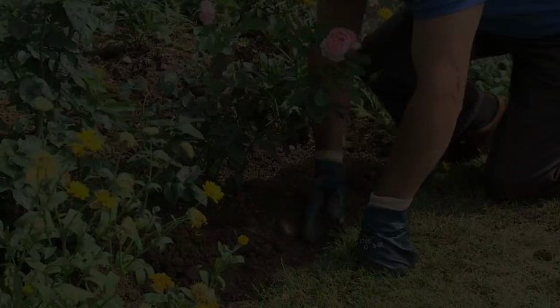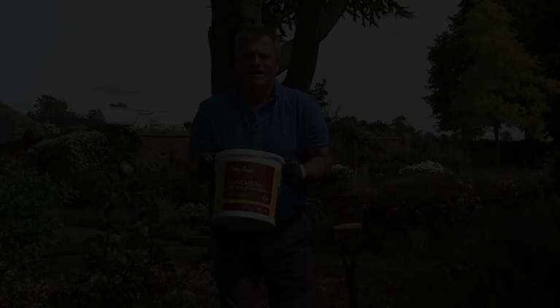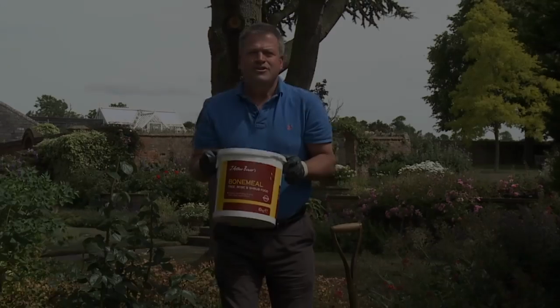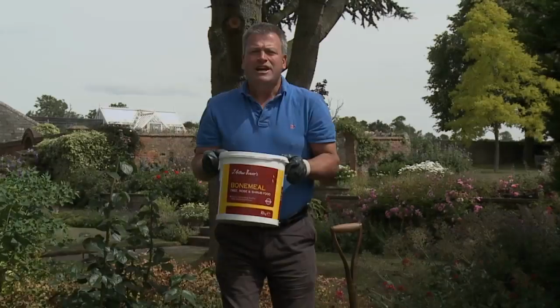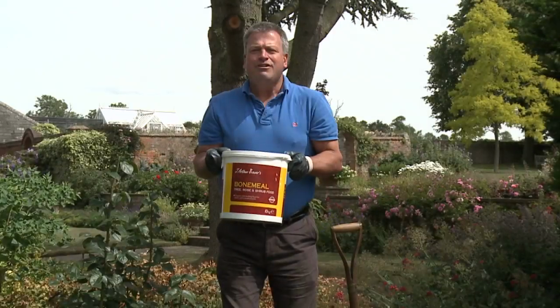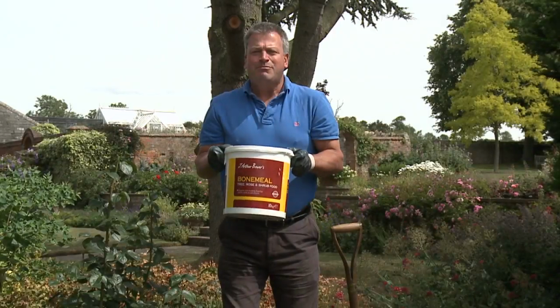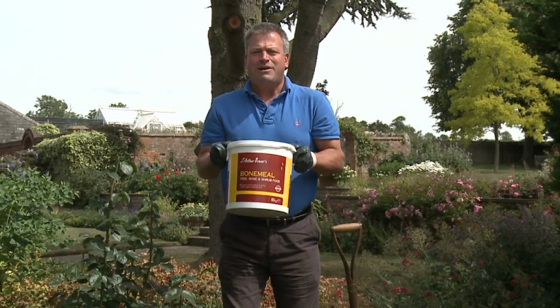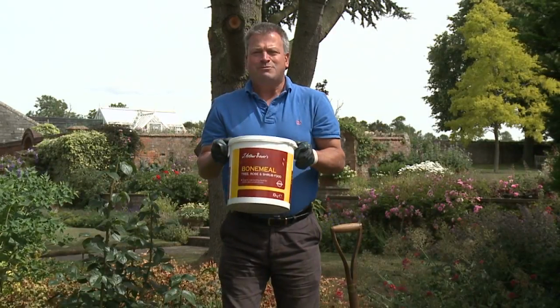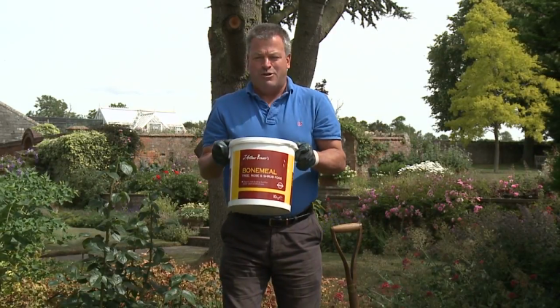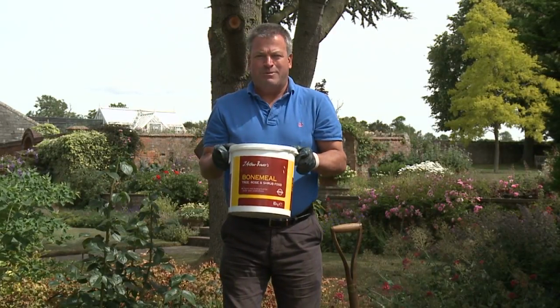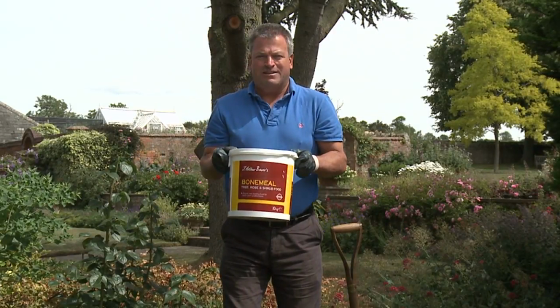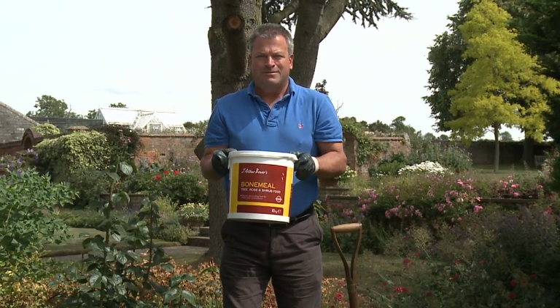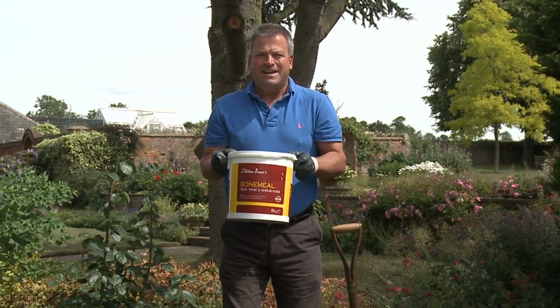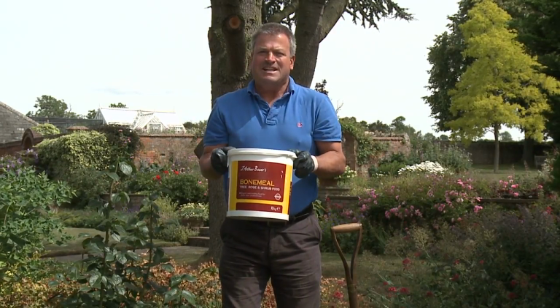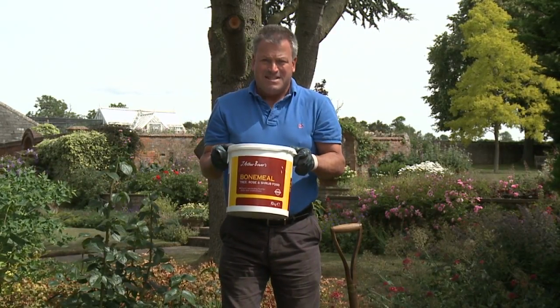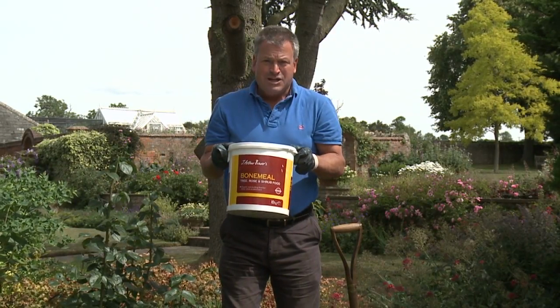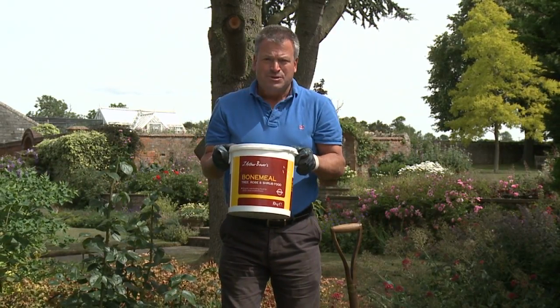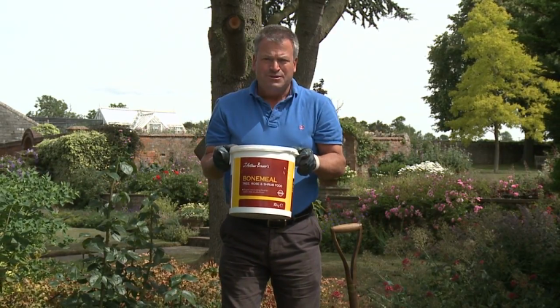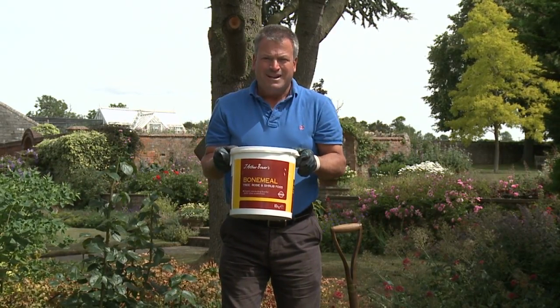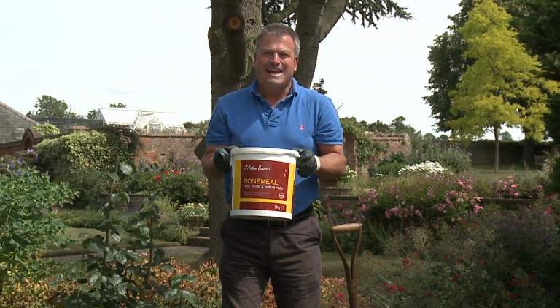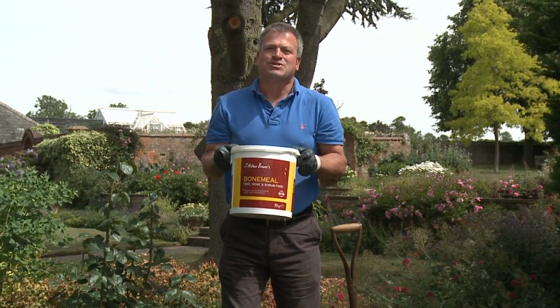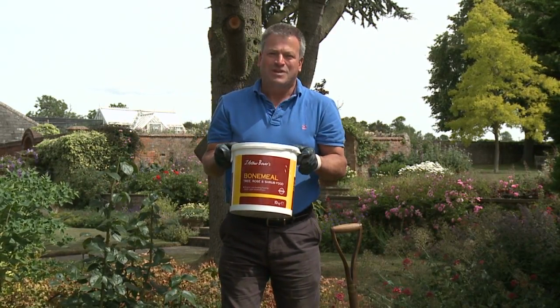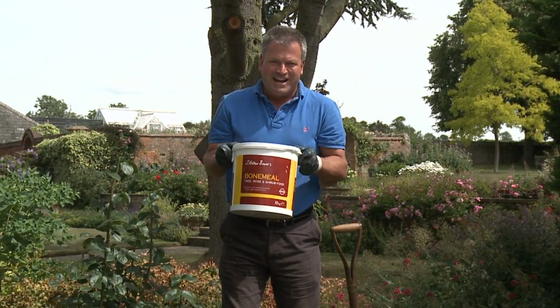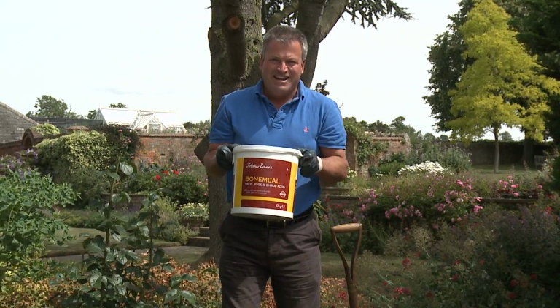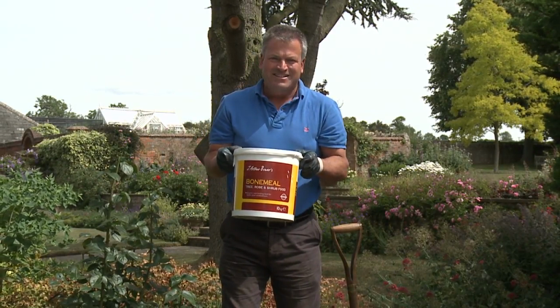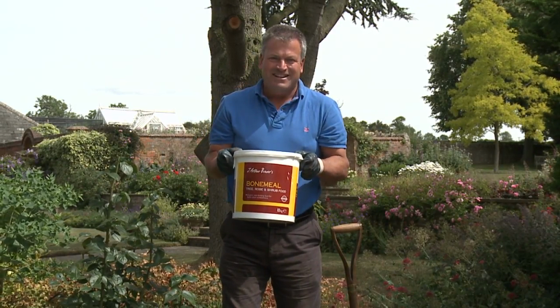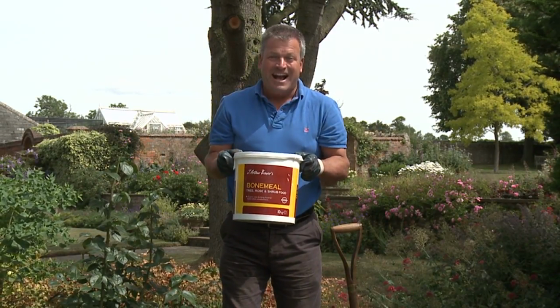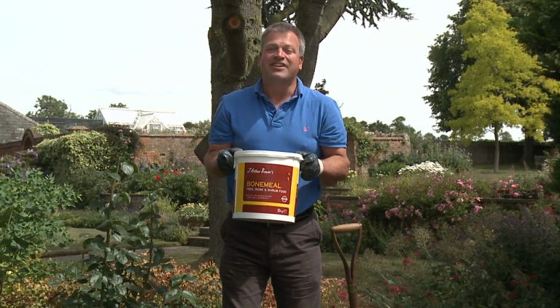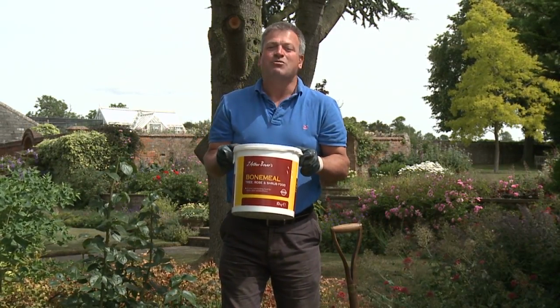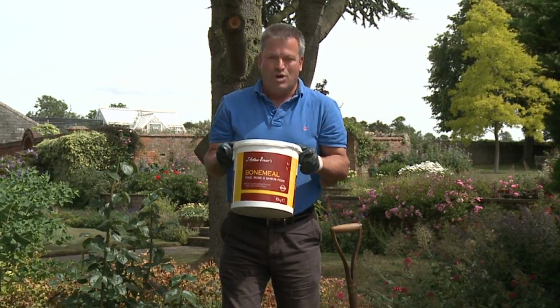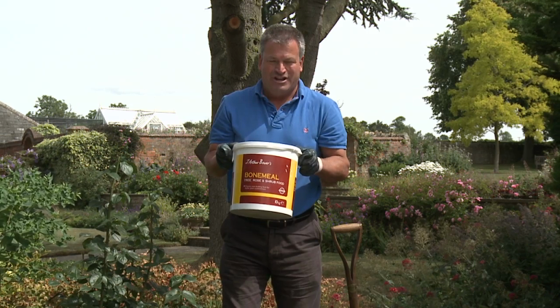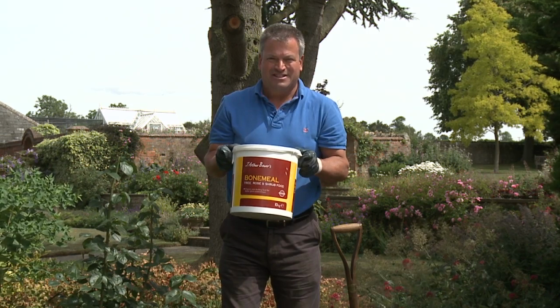J. Arthur Bowers Bone Meal. It's natural, it's organic and it works.